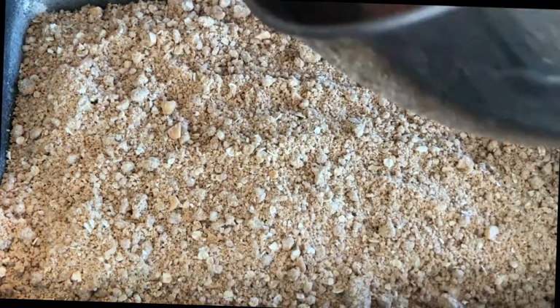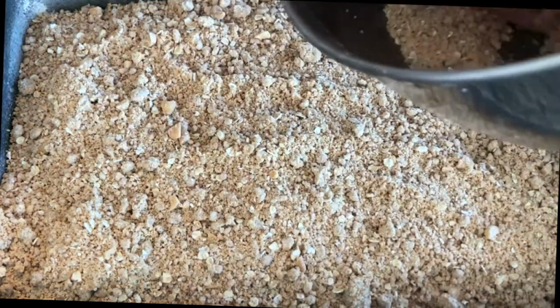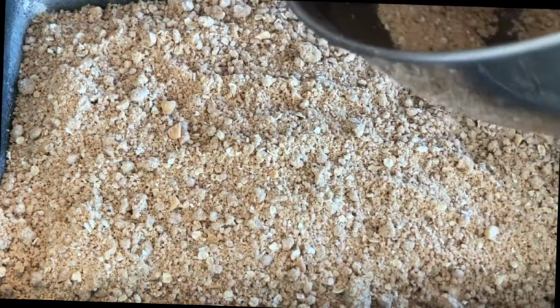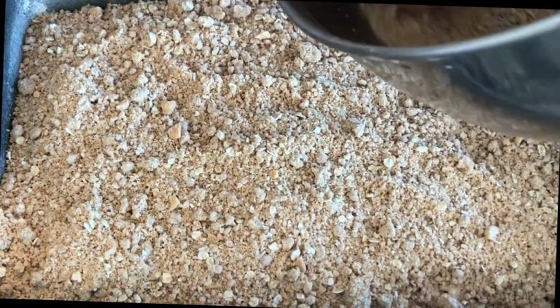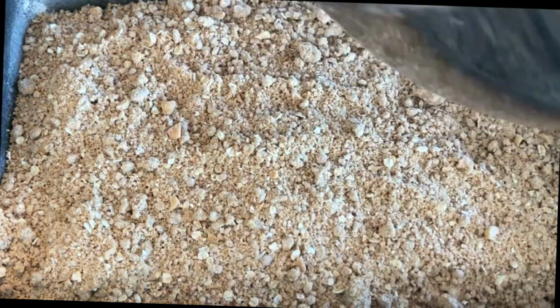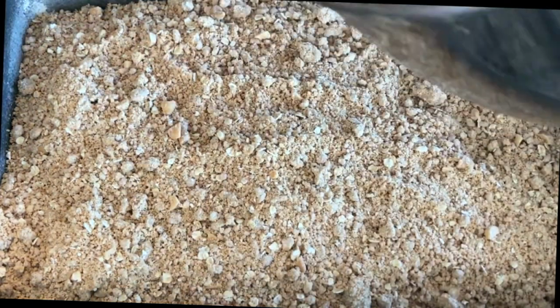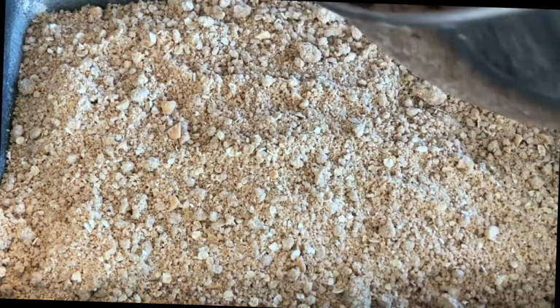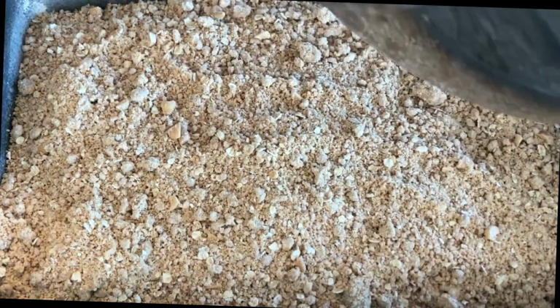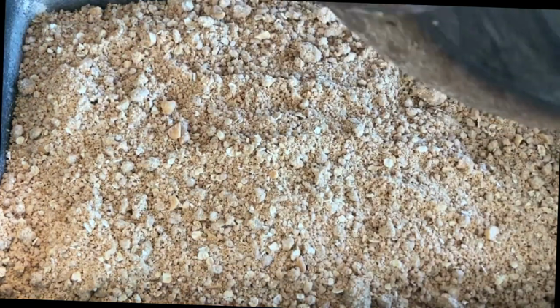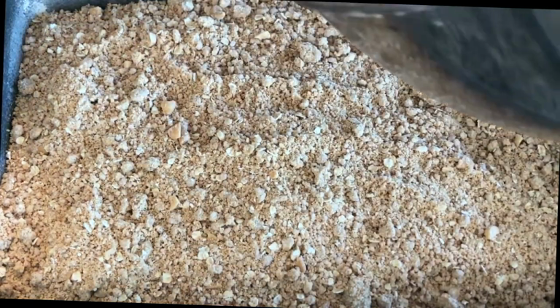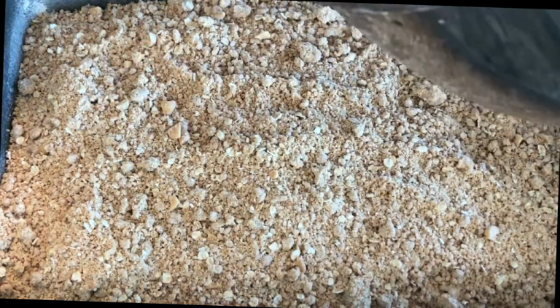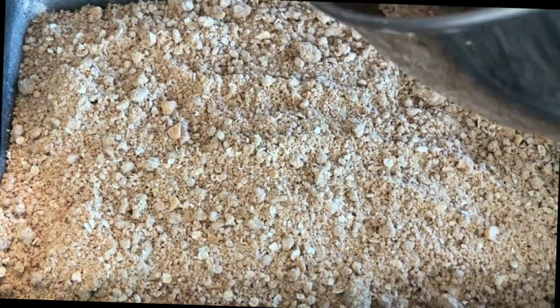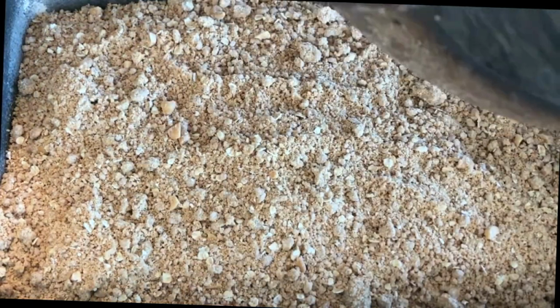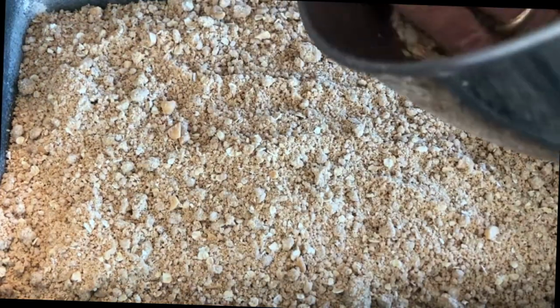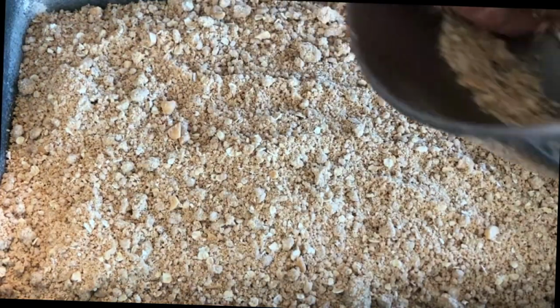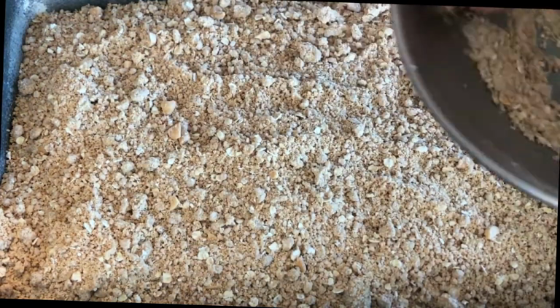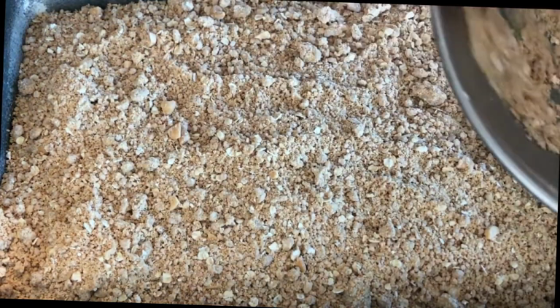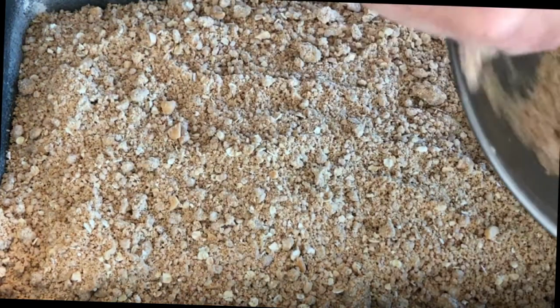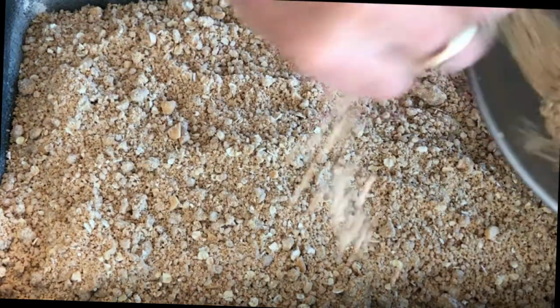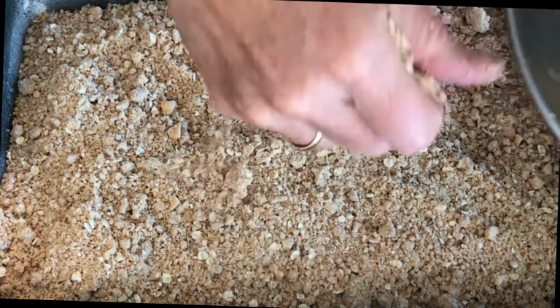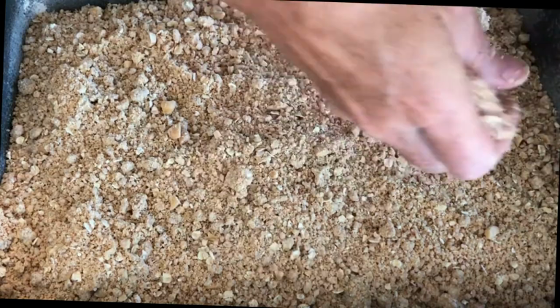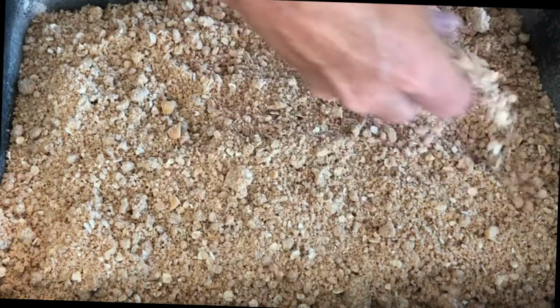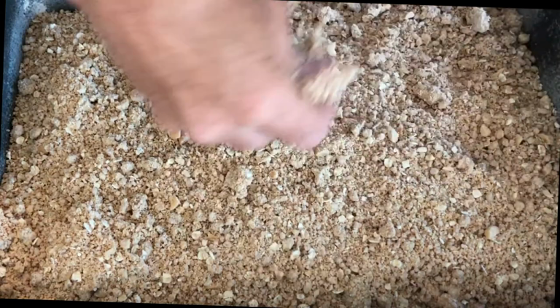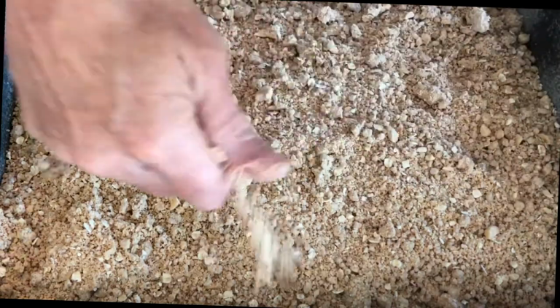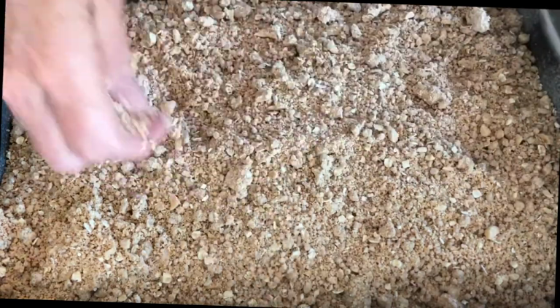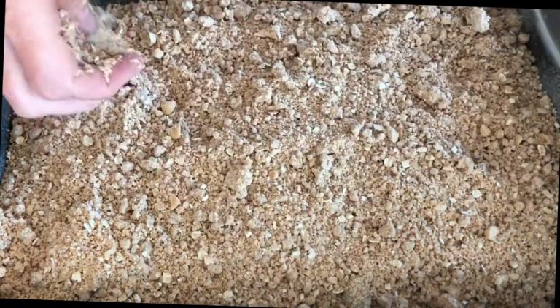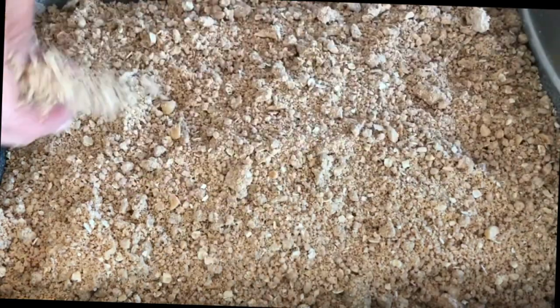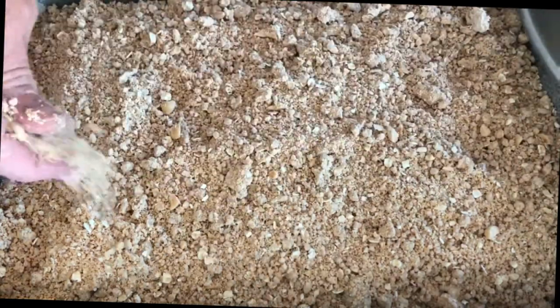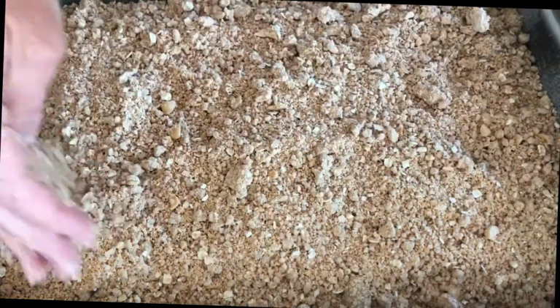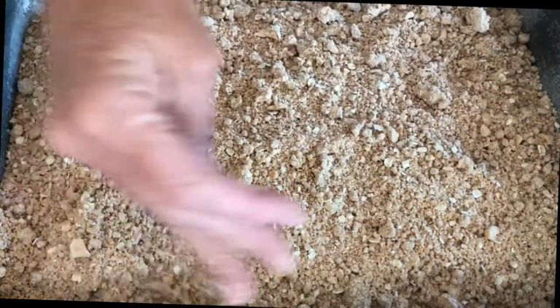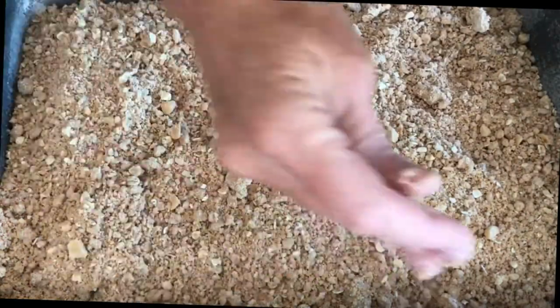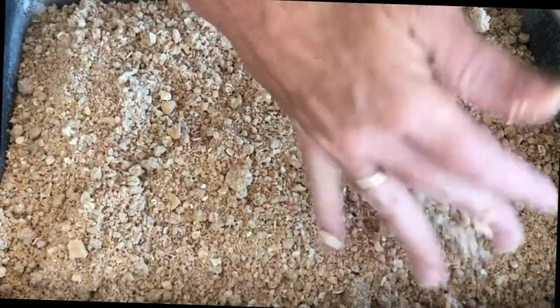We are going to bake this at 350 degrees for 50 to 60 minutes.